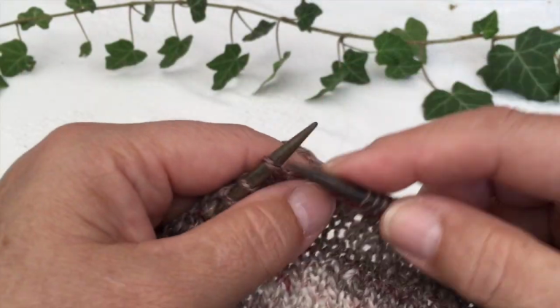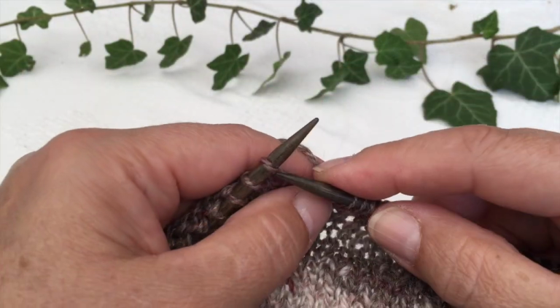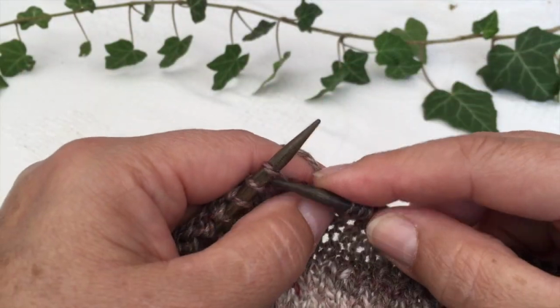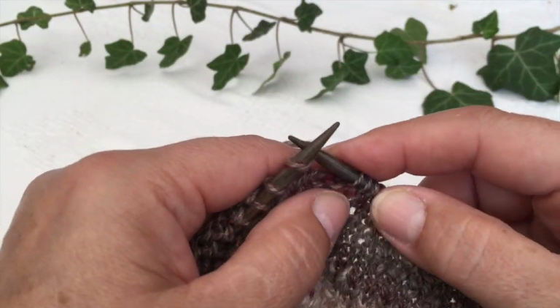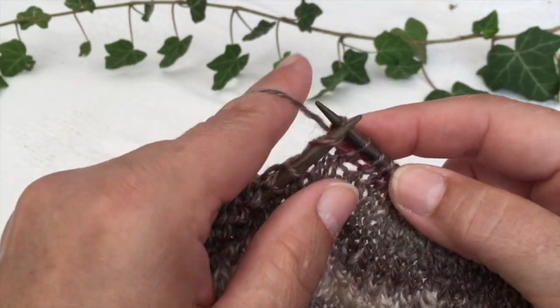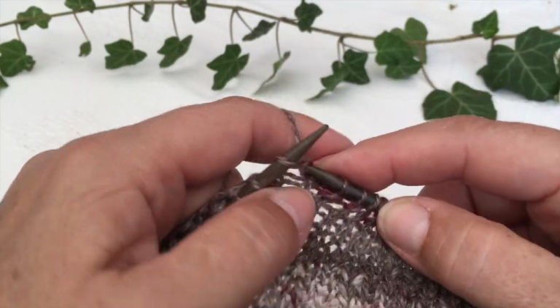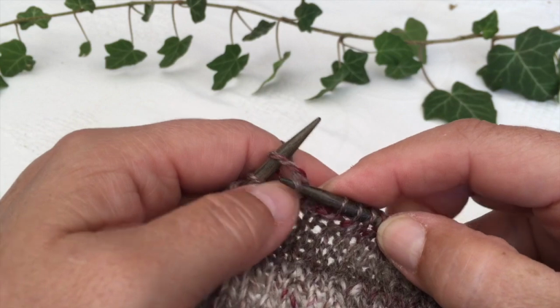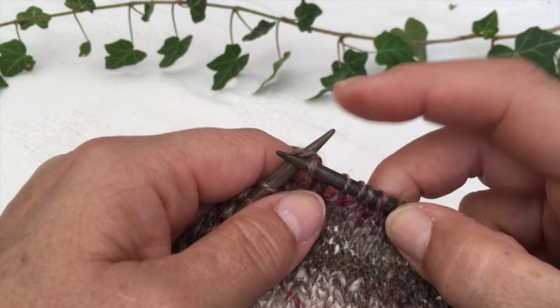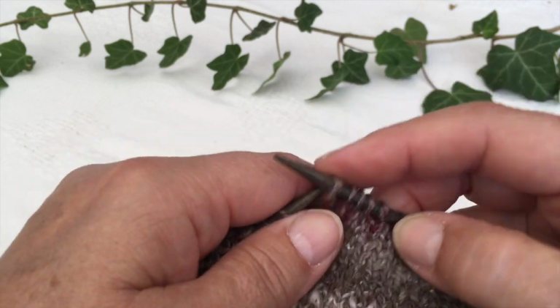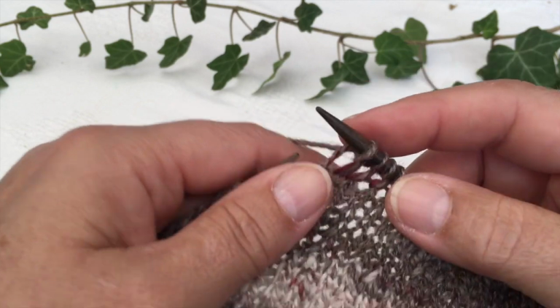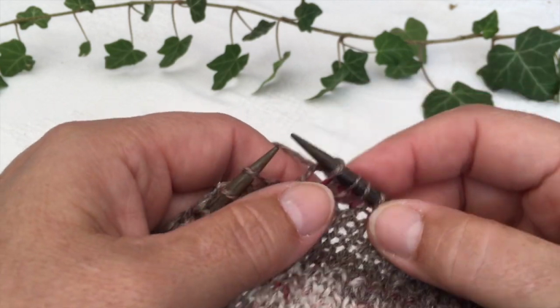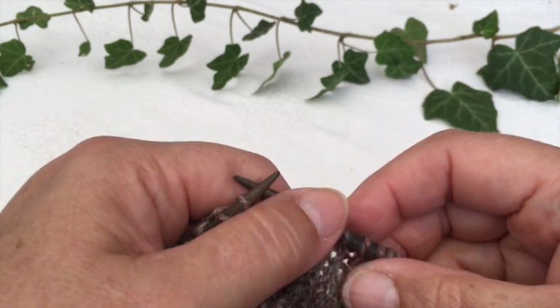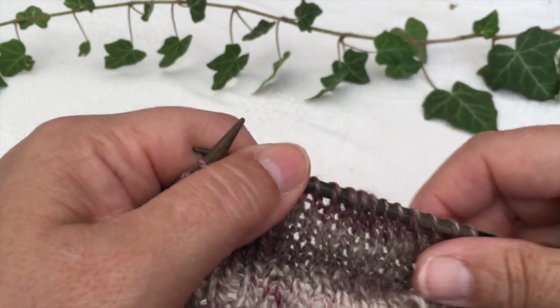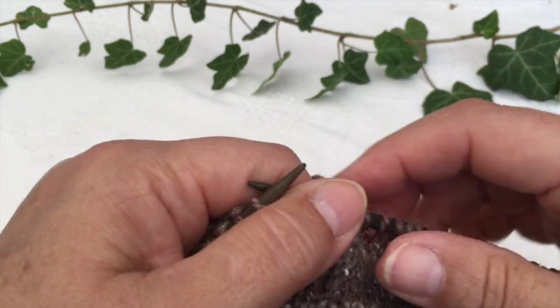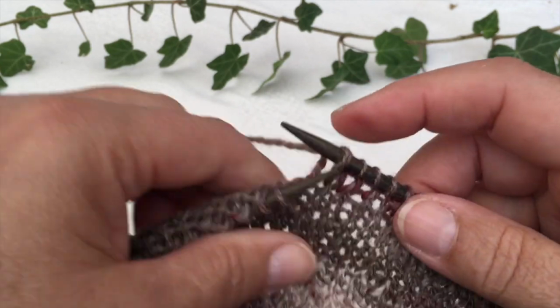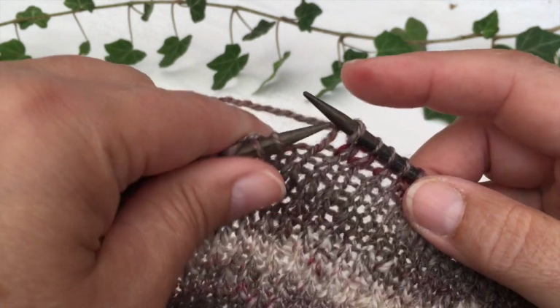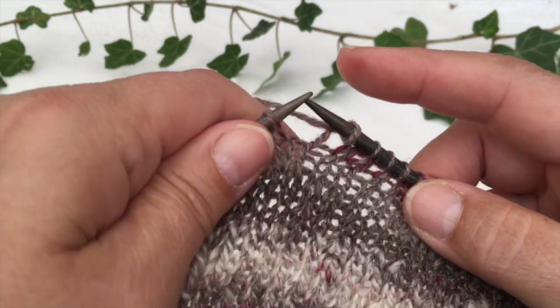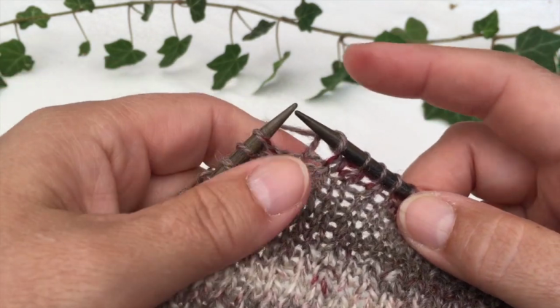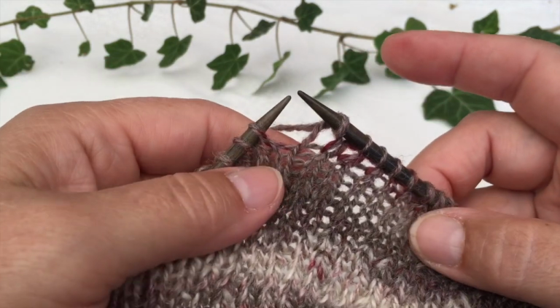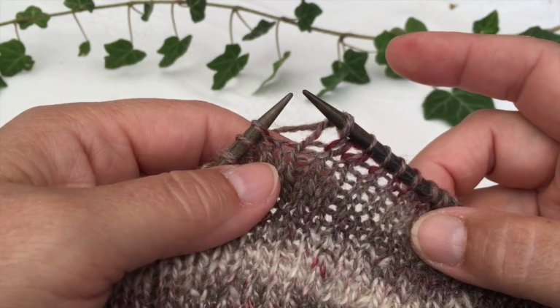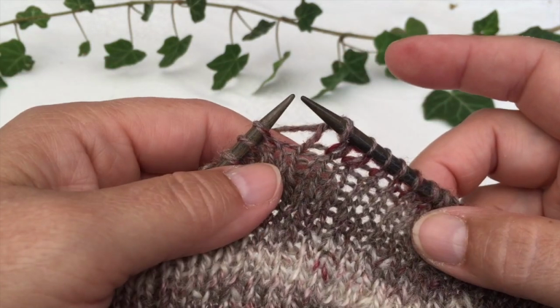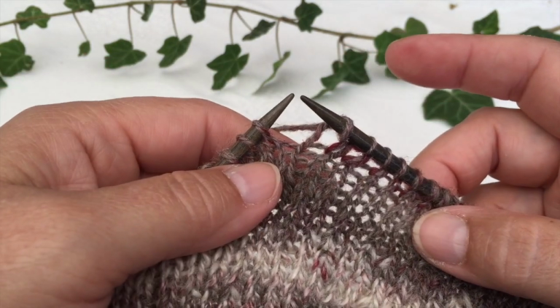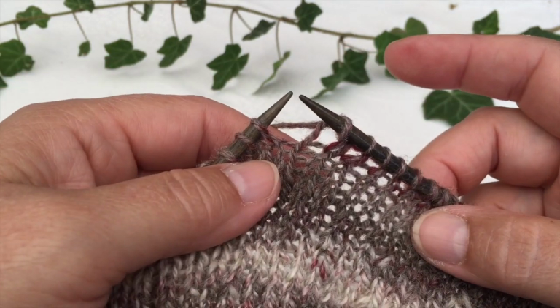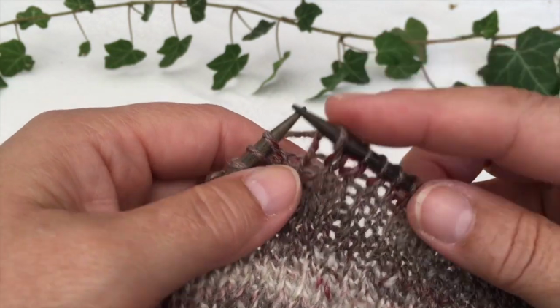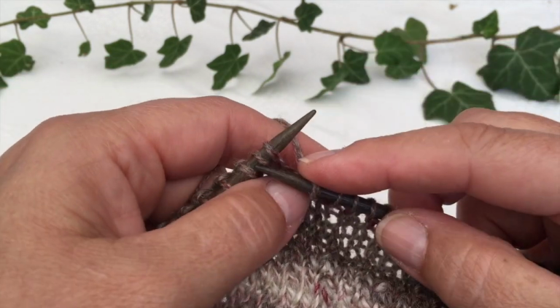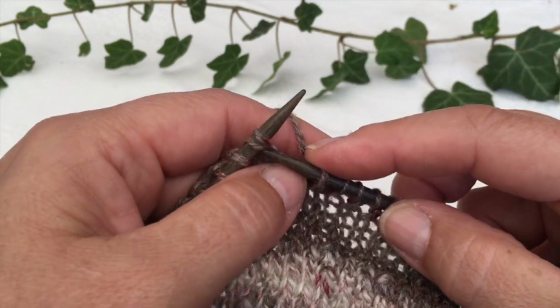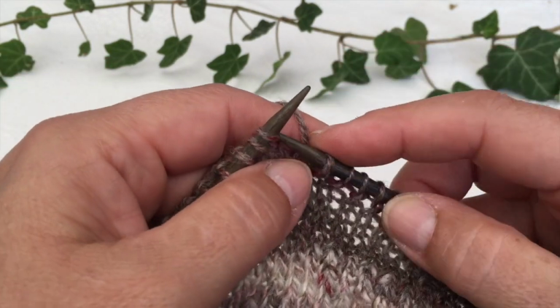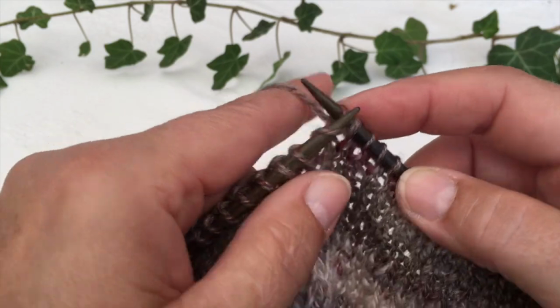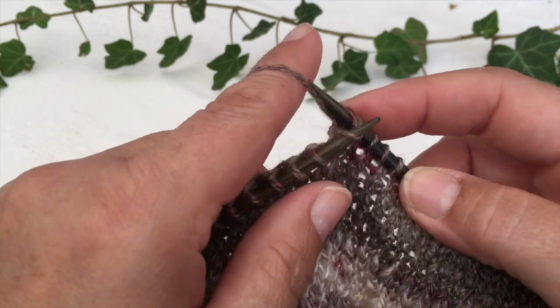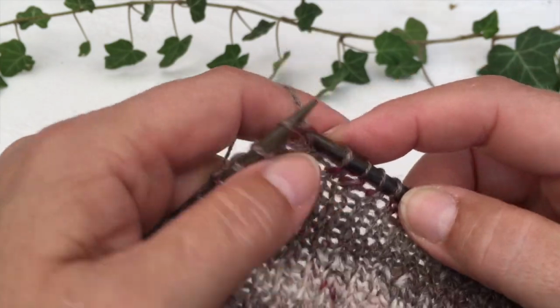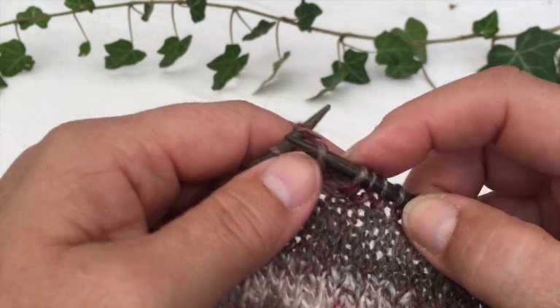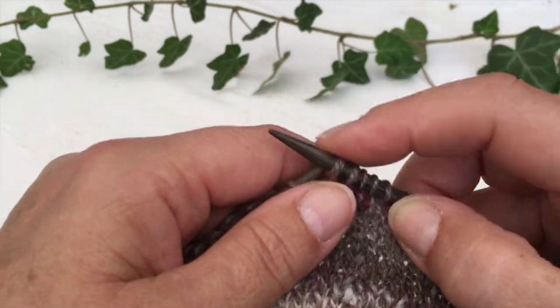So I hope that you understand both the knit stitches and the purl stitches and how to do them.